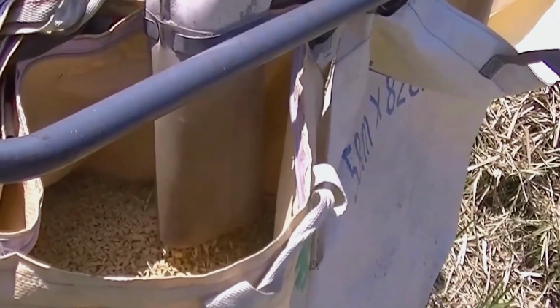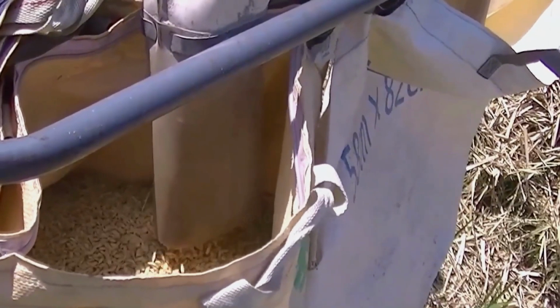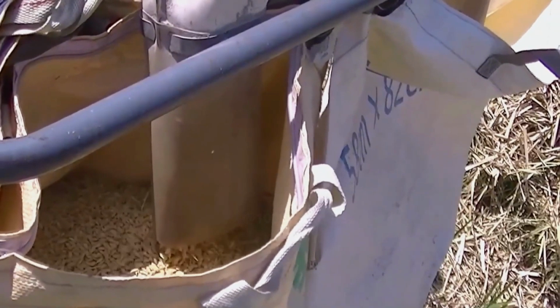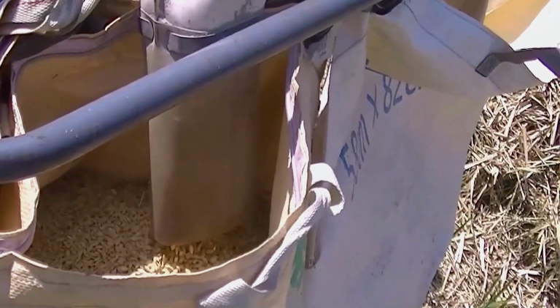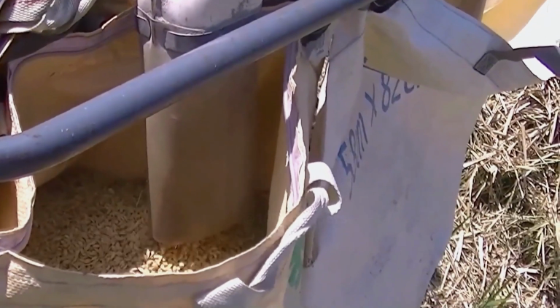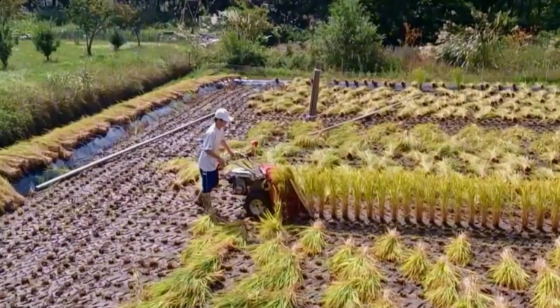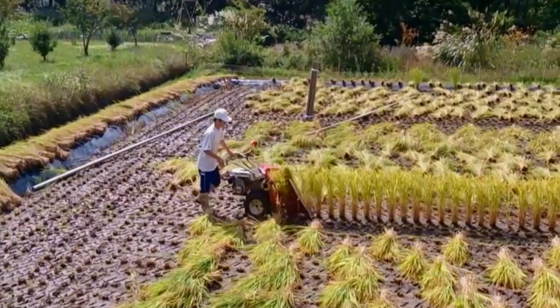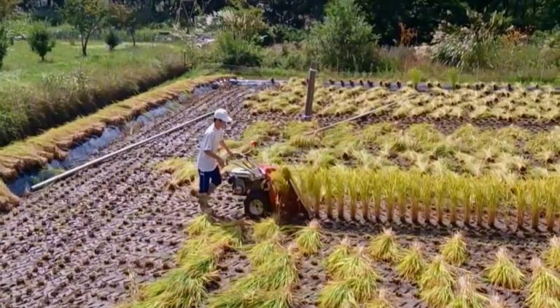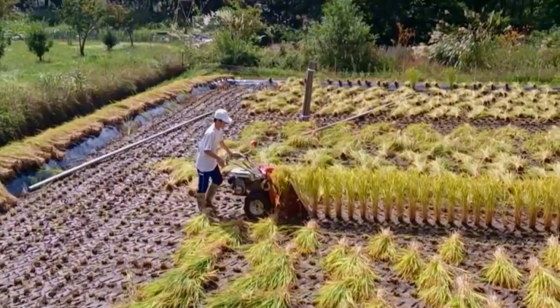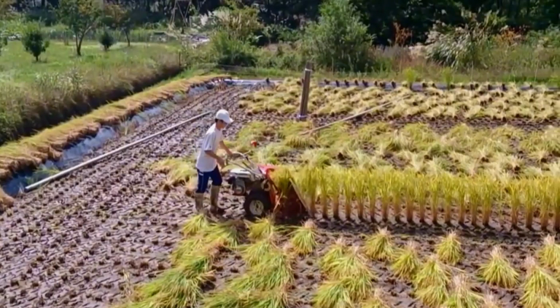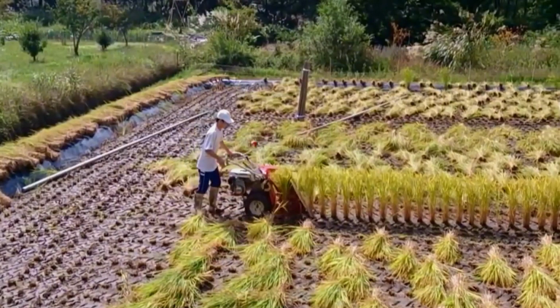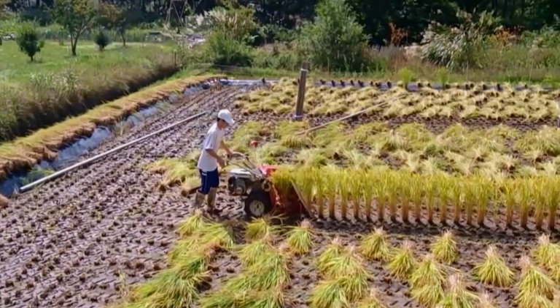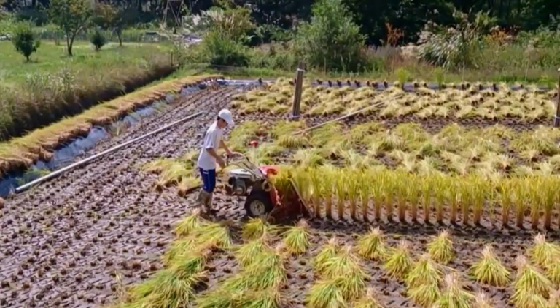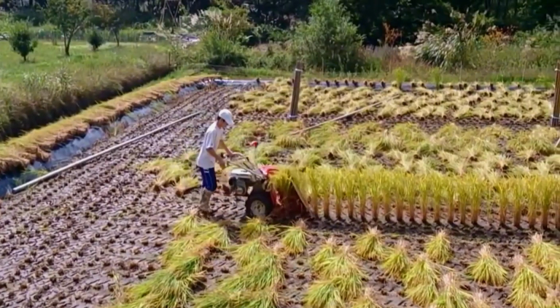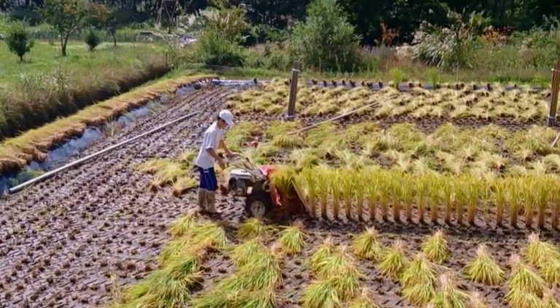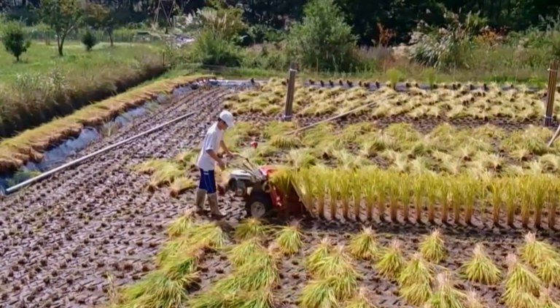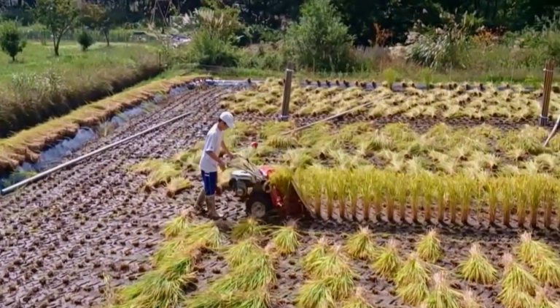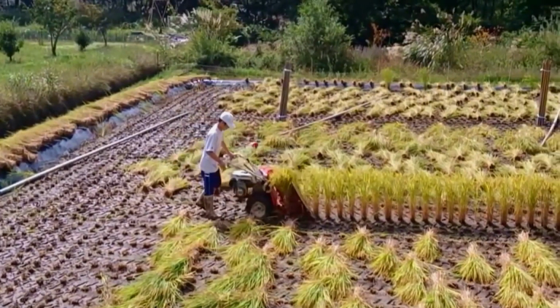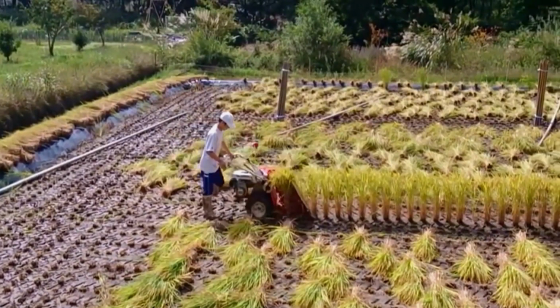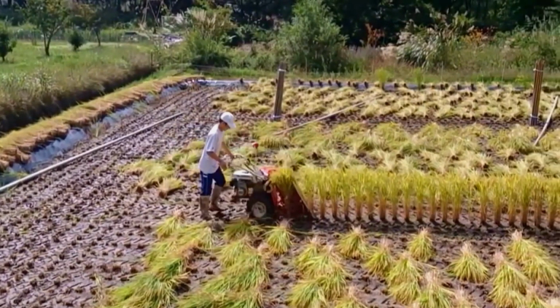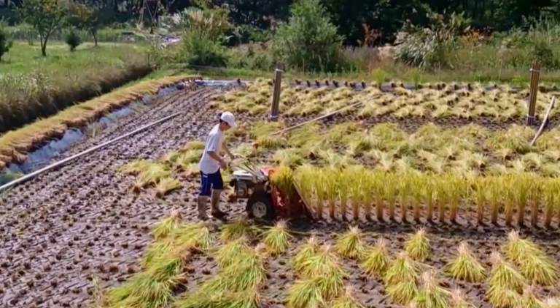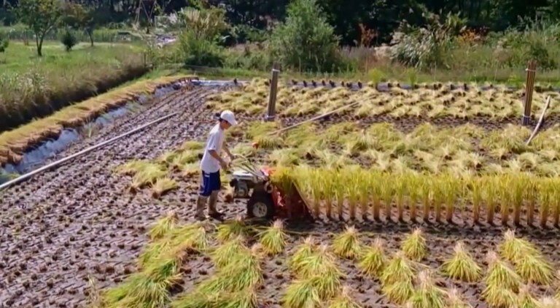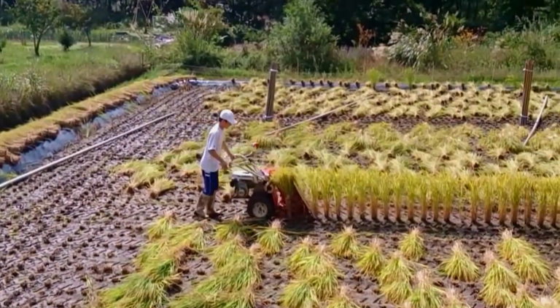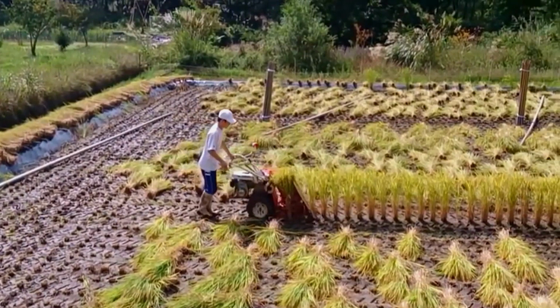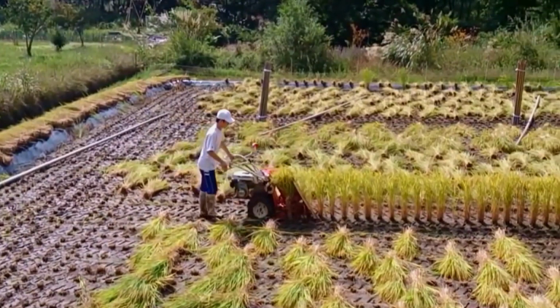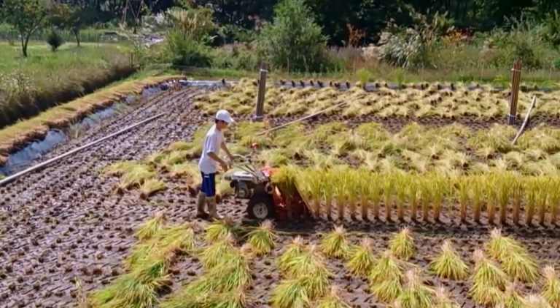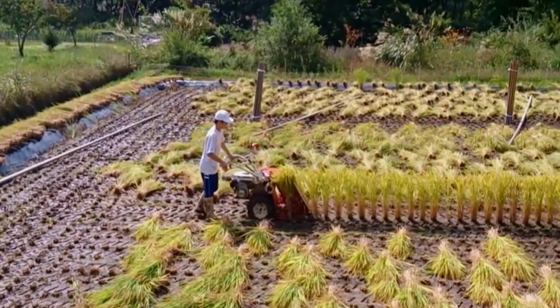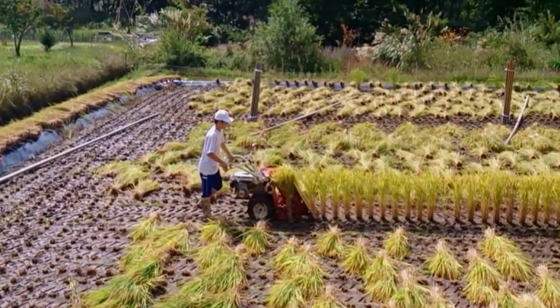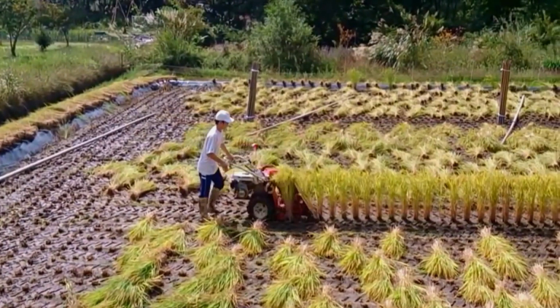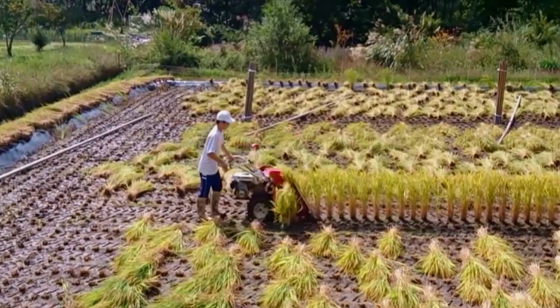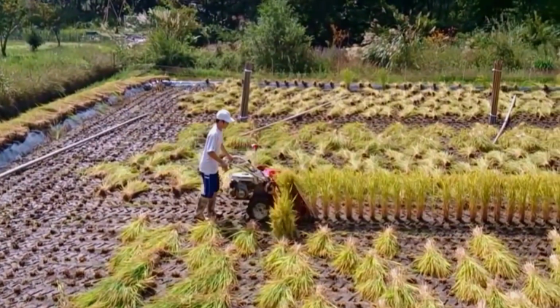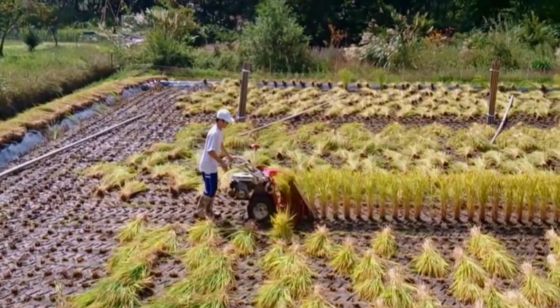We have to admit, Japan has quite a system. When it comes to agricultural machinery, they really know their stuff.